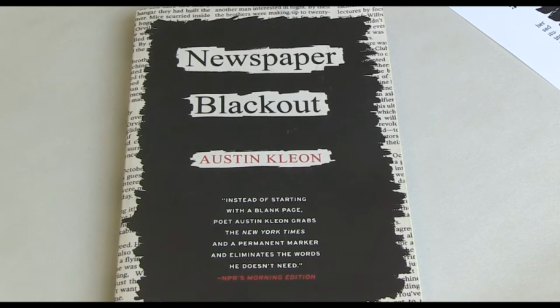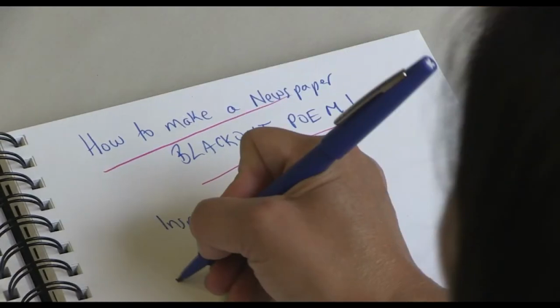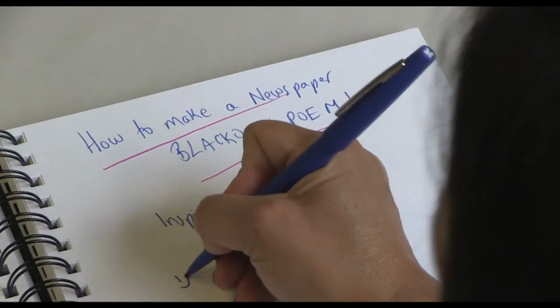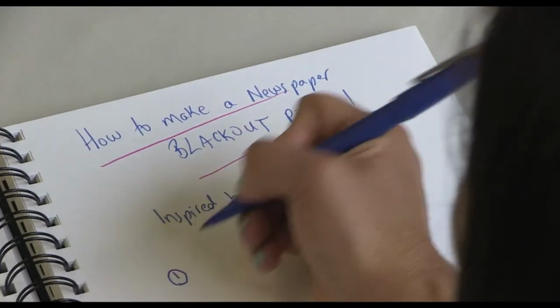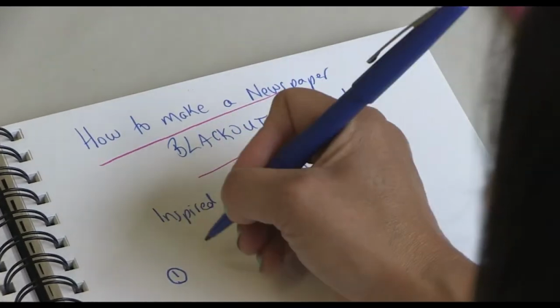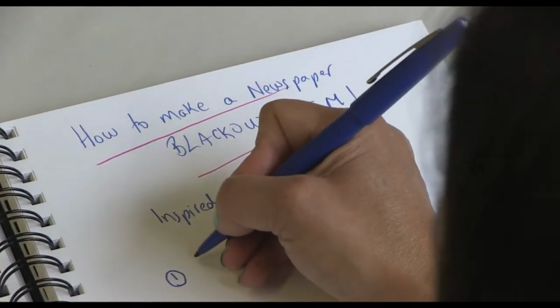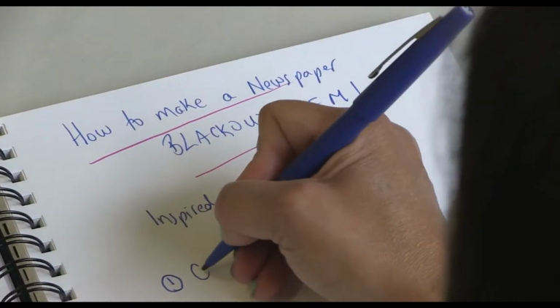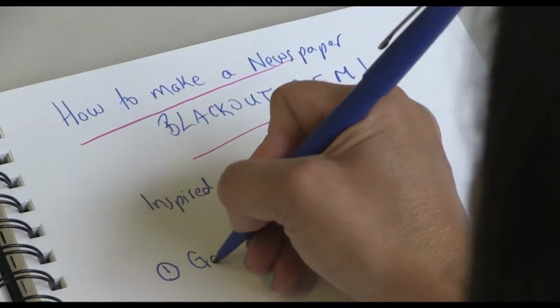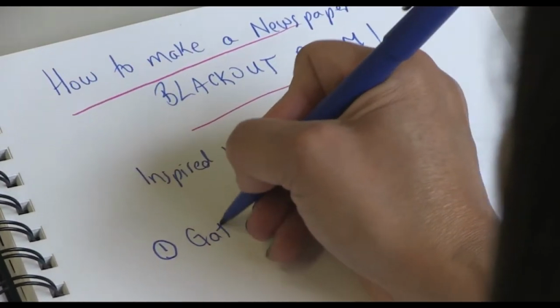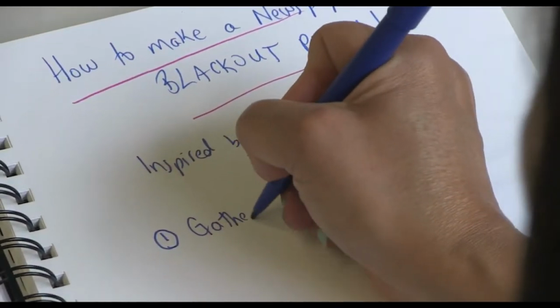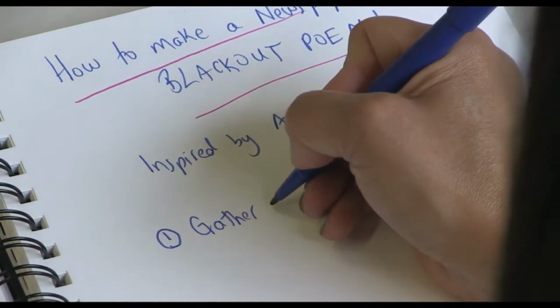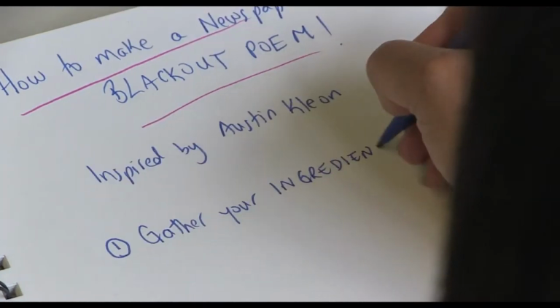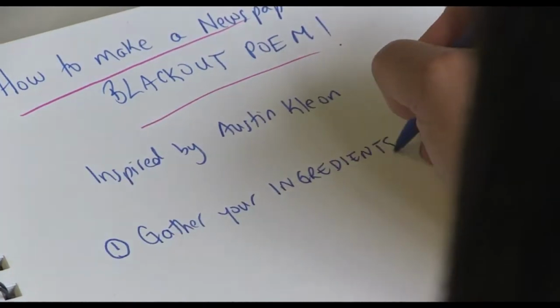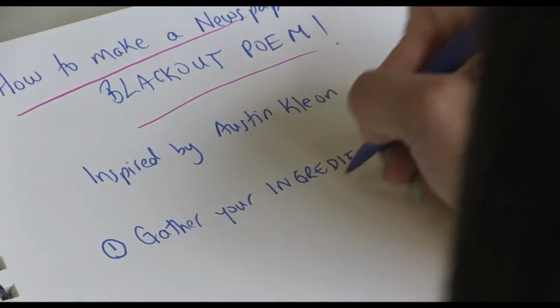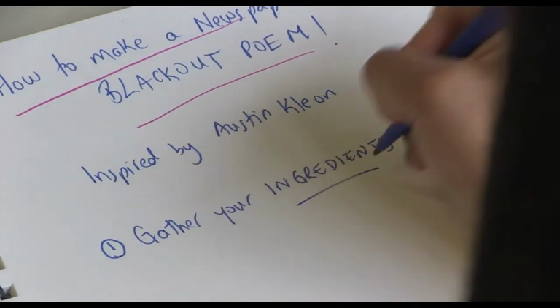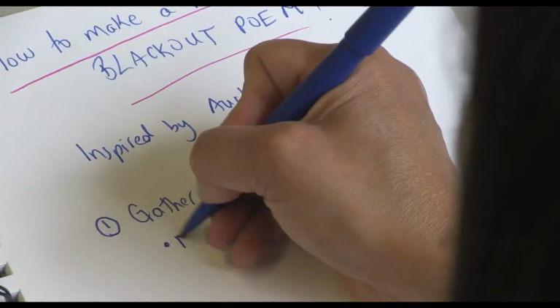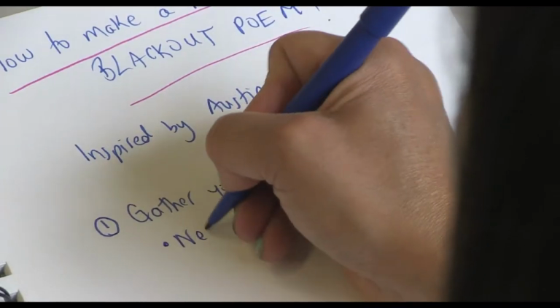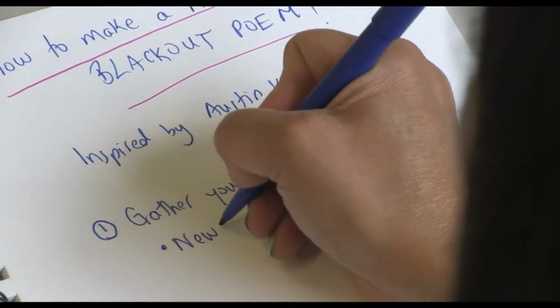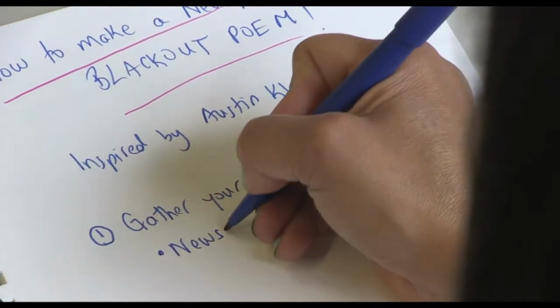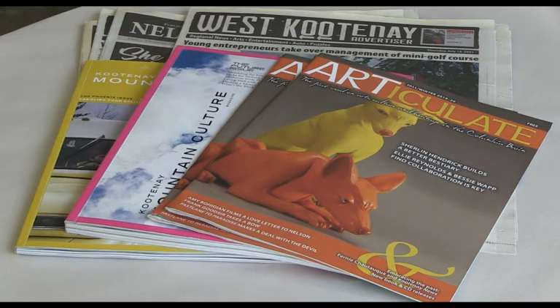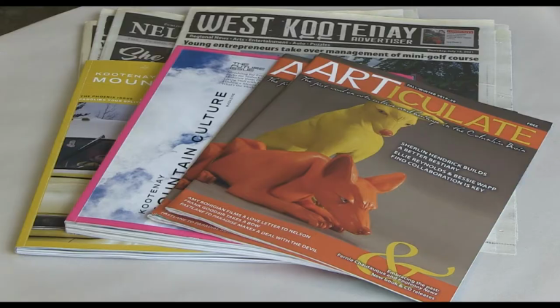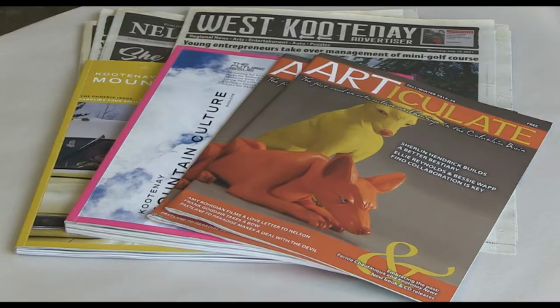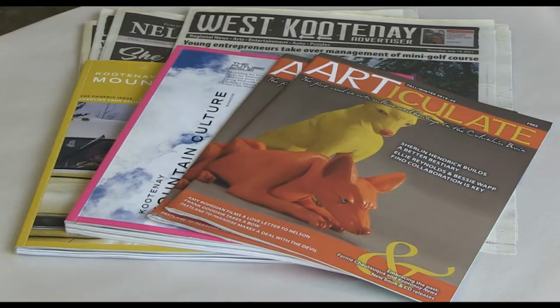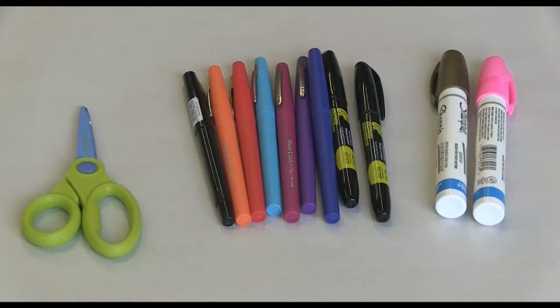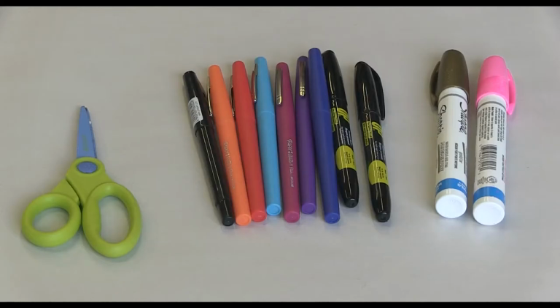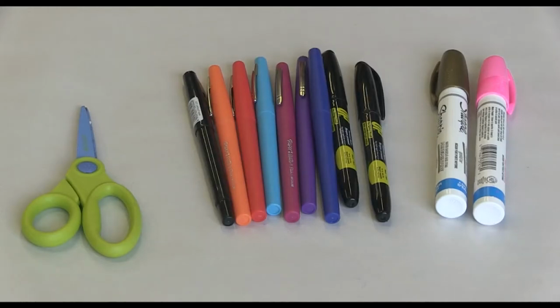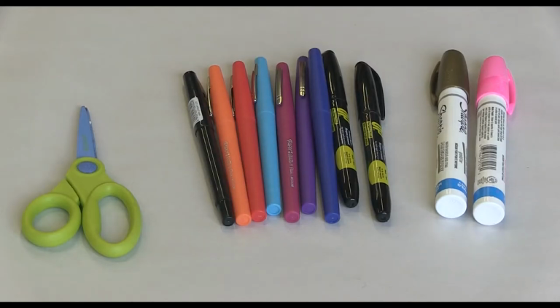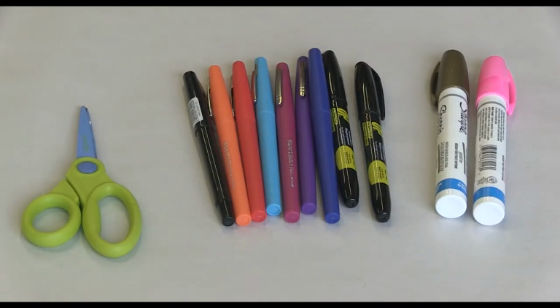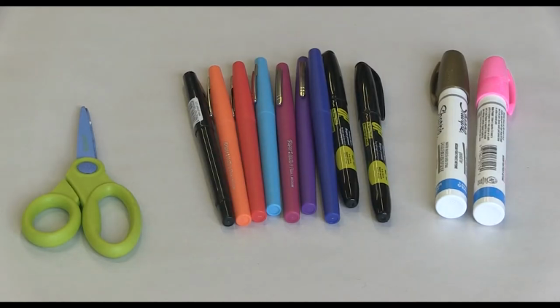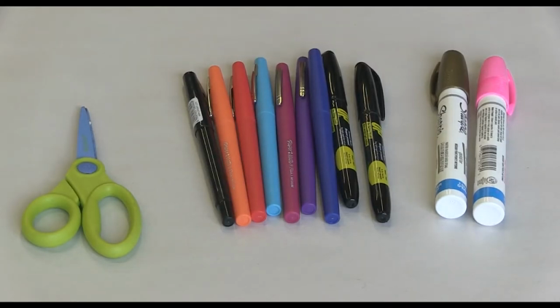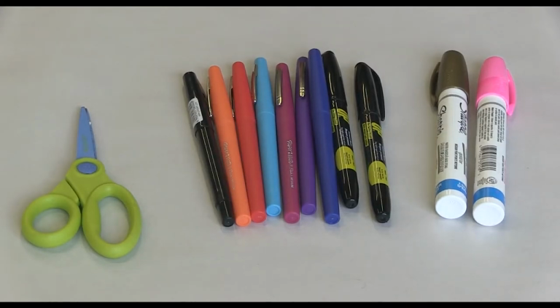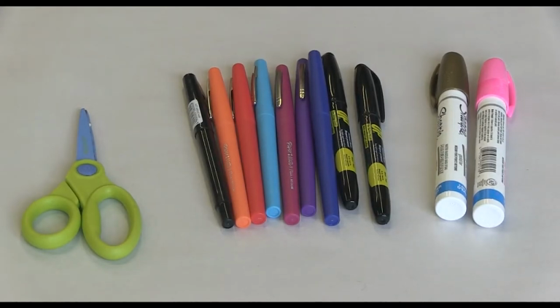One, gather your ingredients: newspaper, magazines, sharpies, markers, scissors.